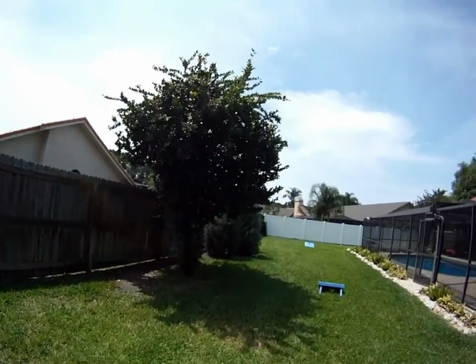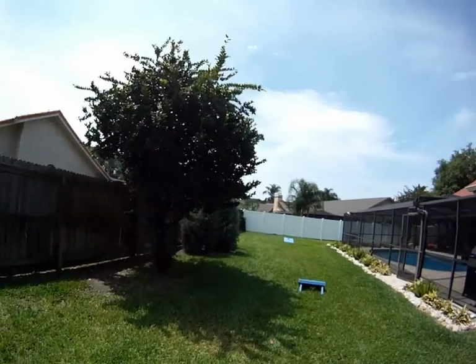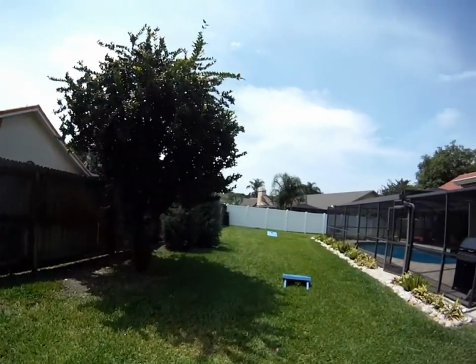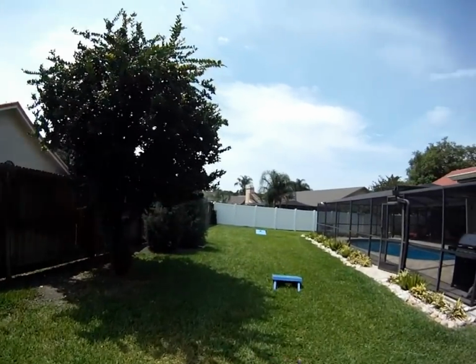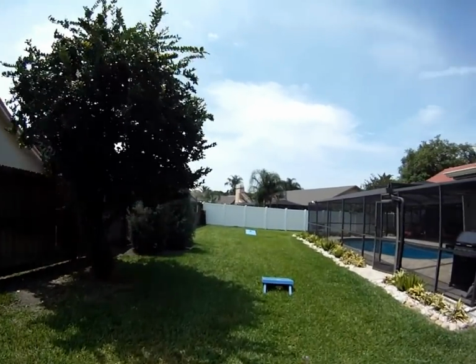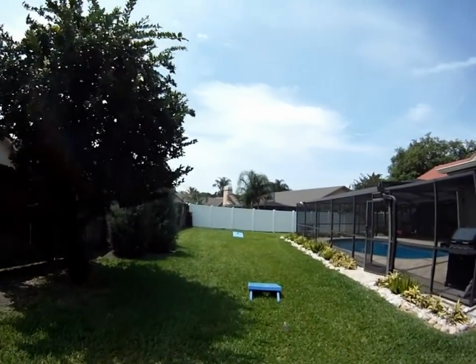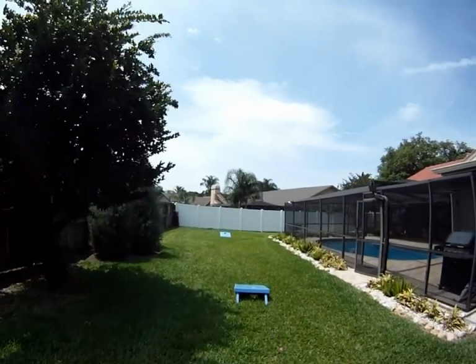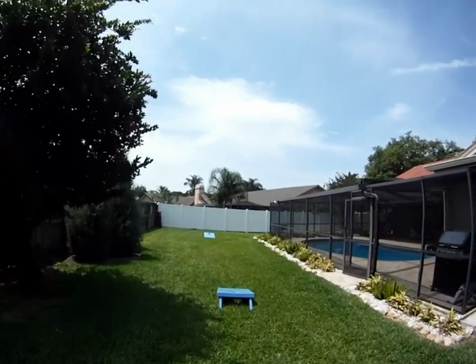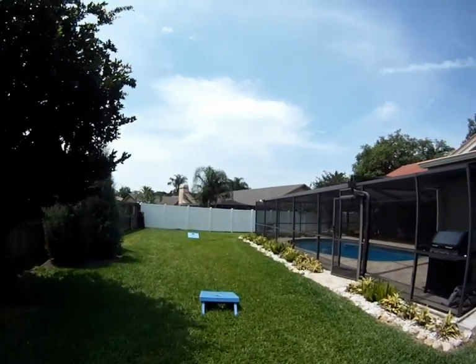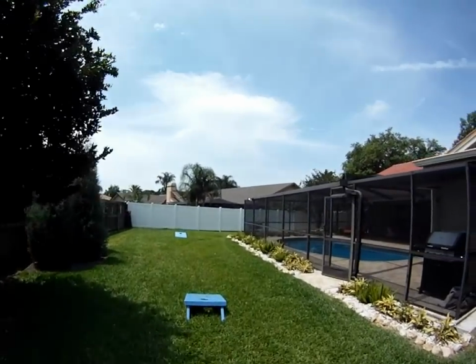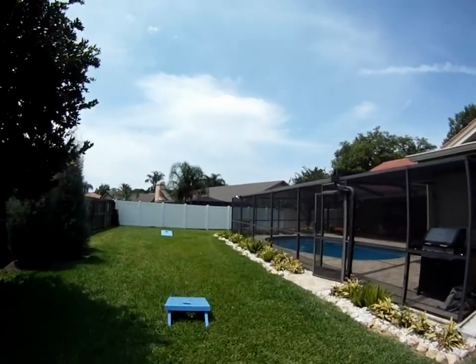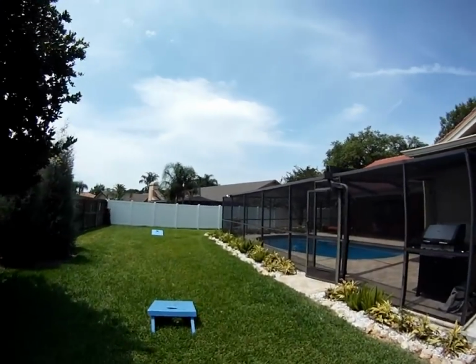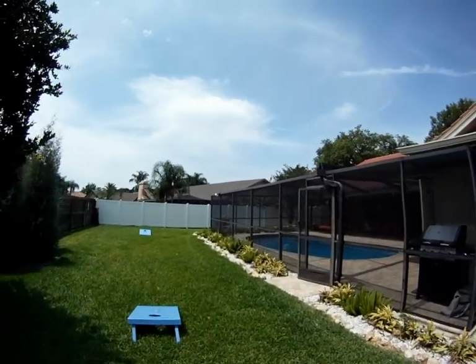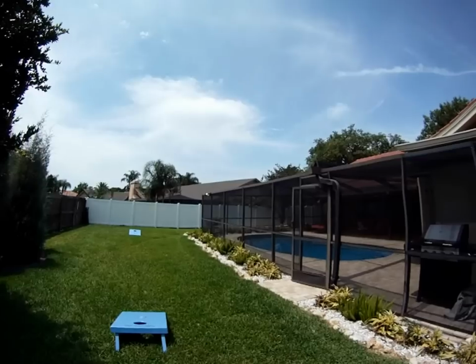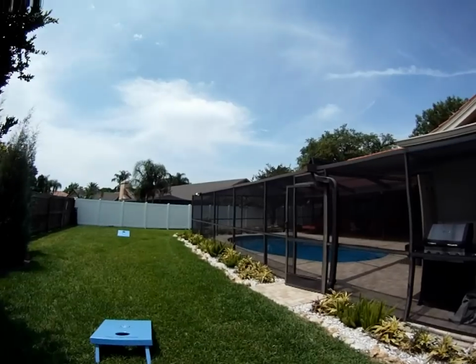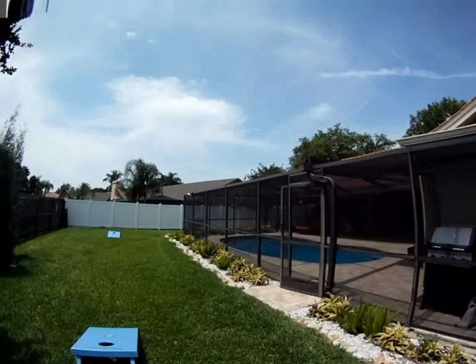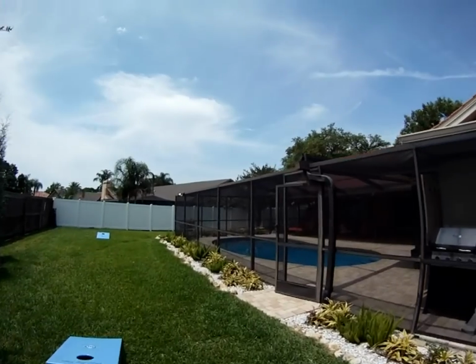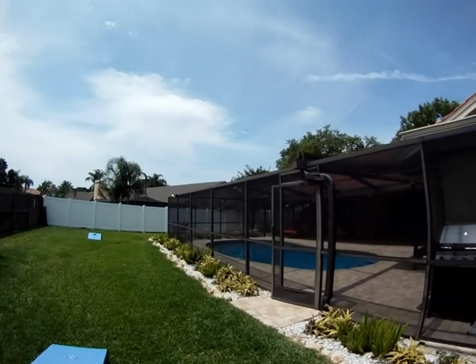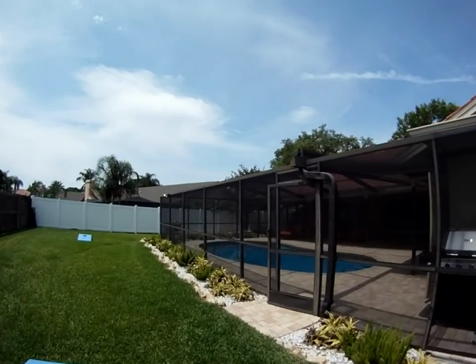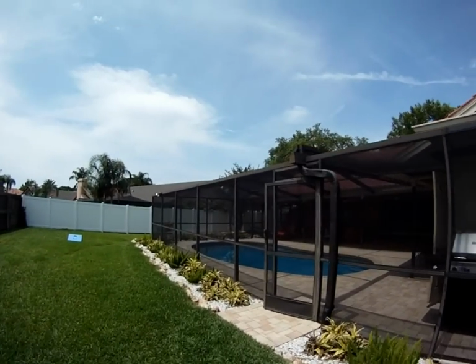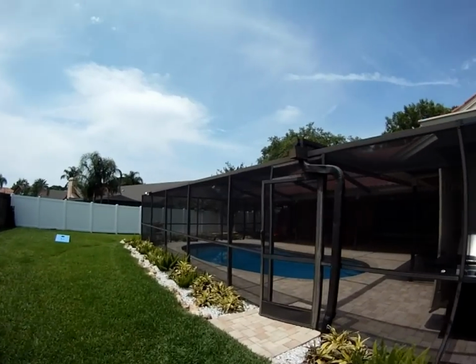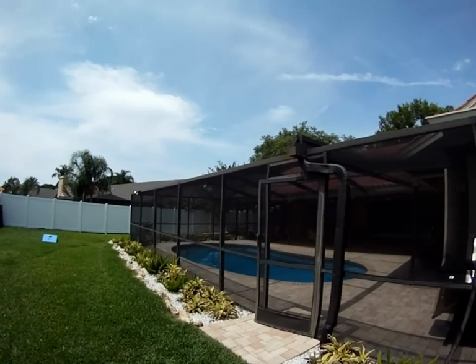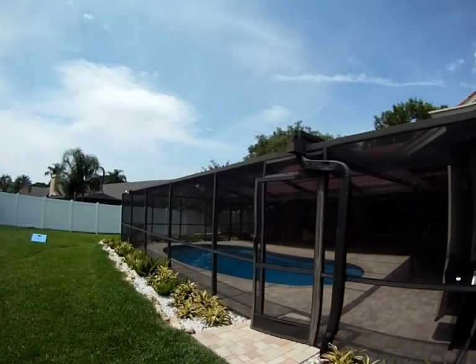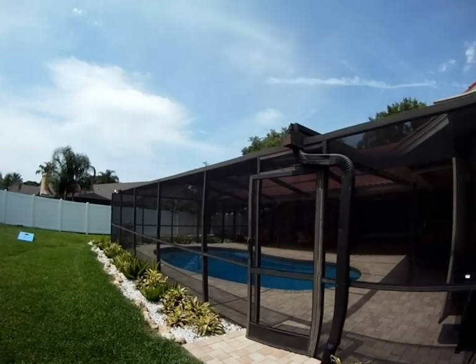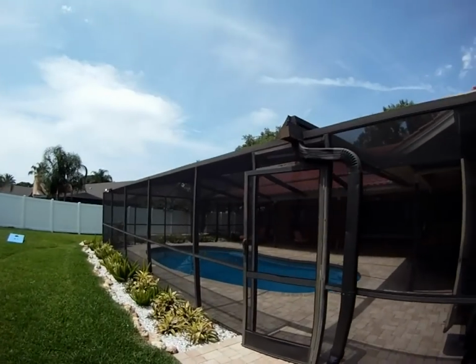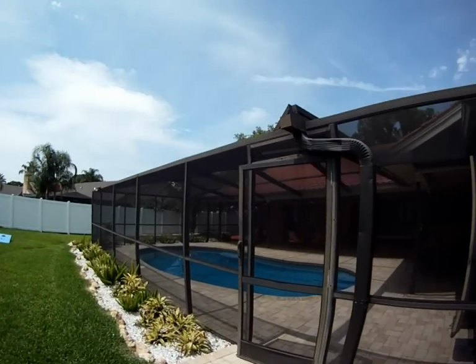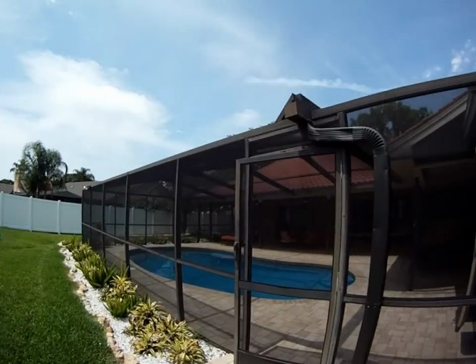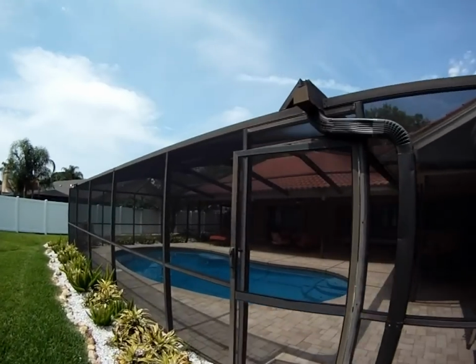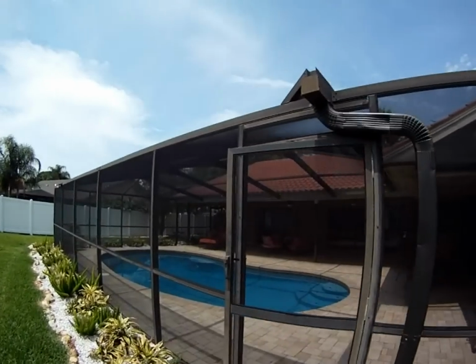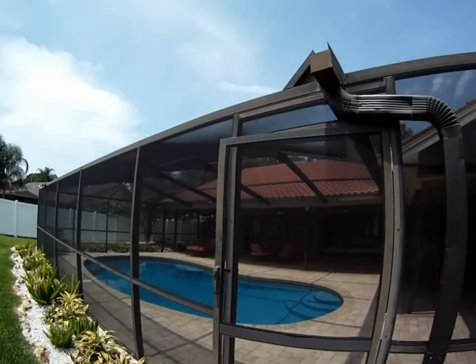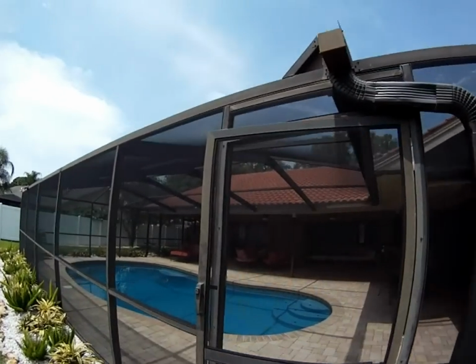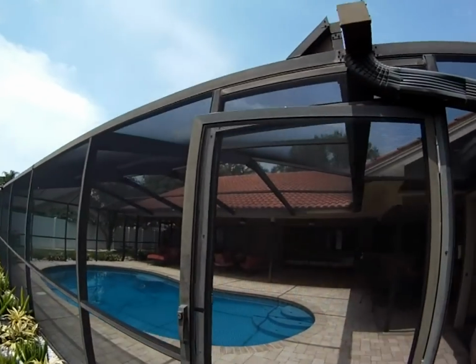The house shows very nice — nothing else to be done to it. Notice the pavers.